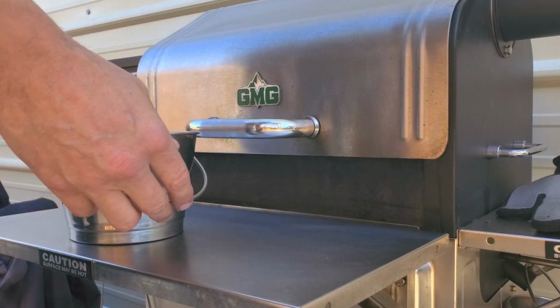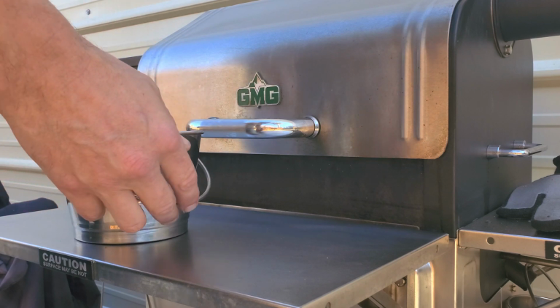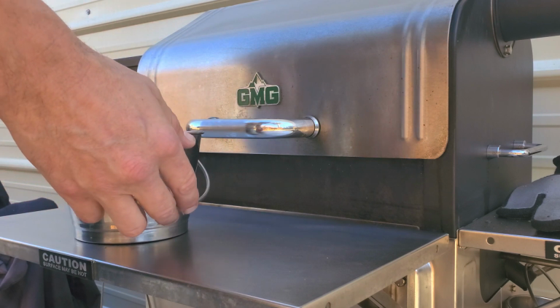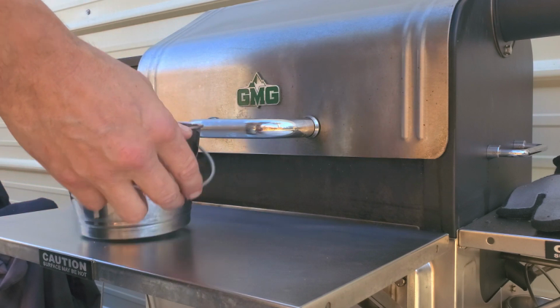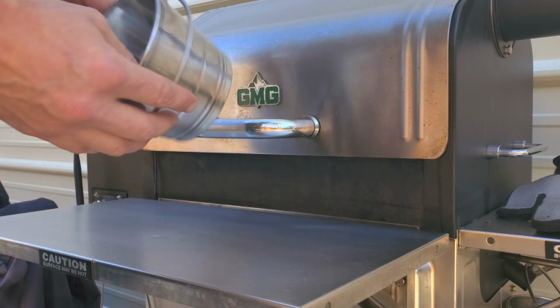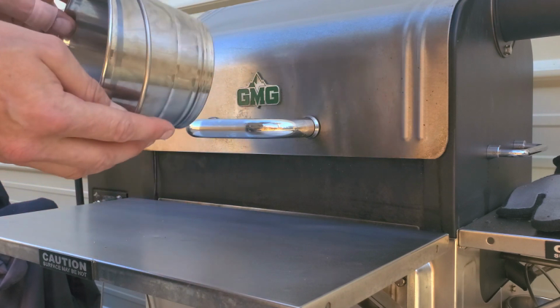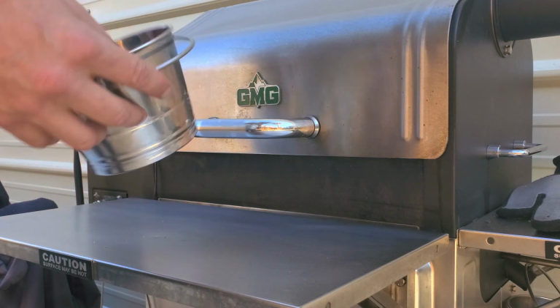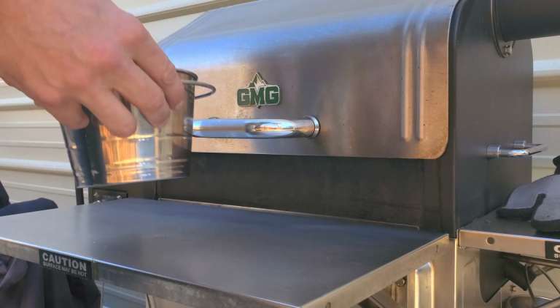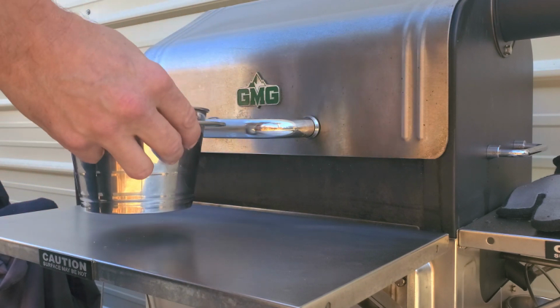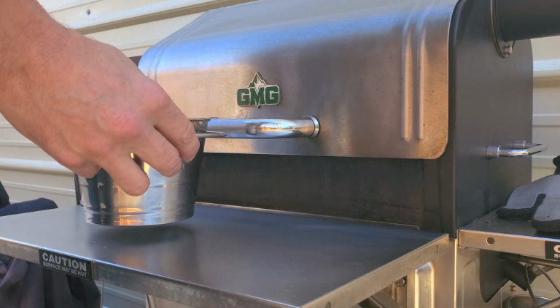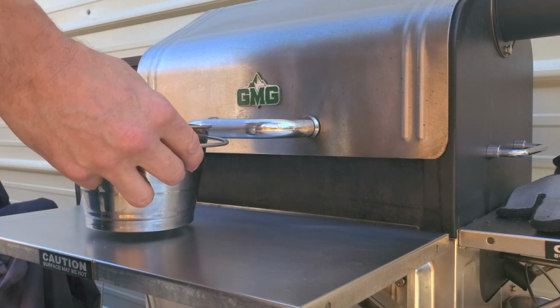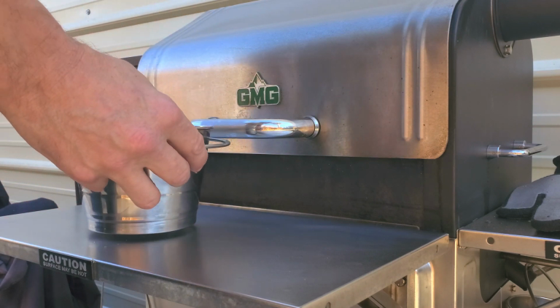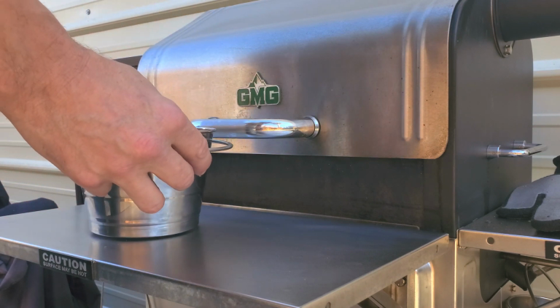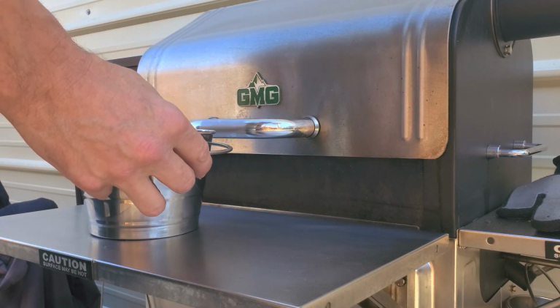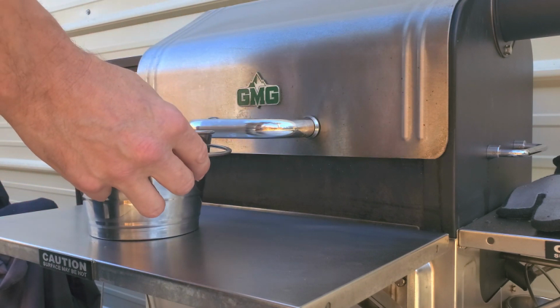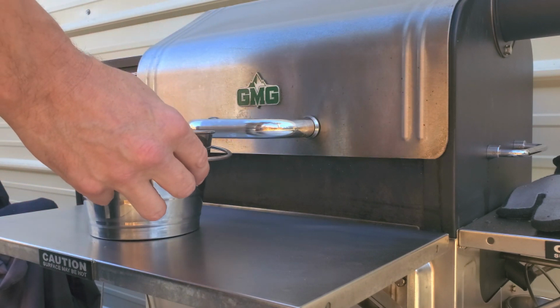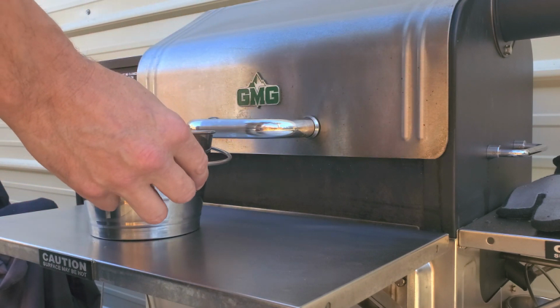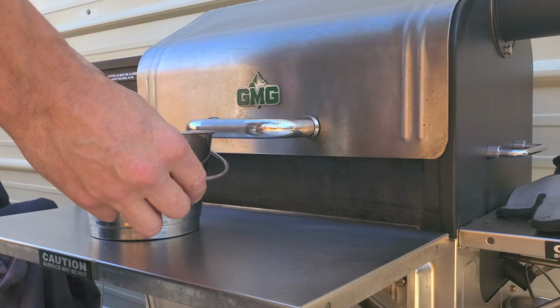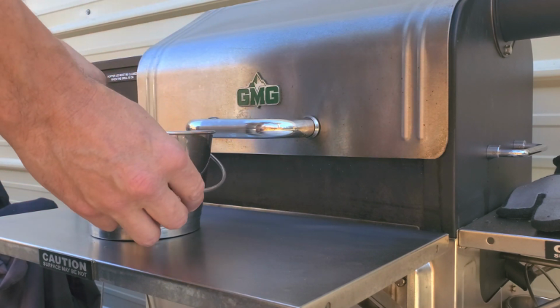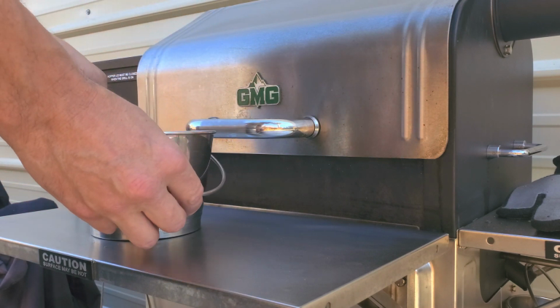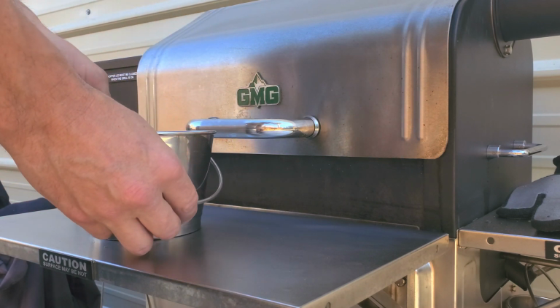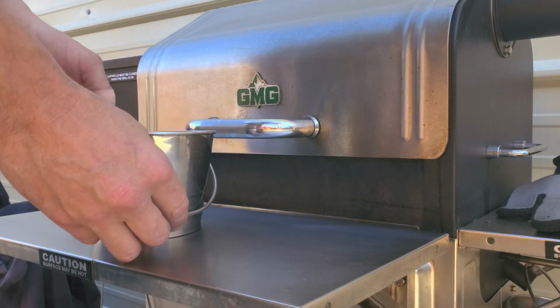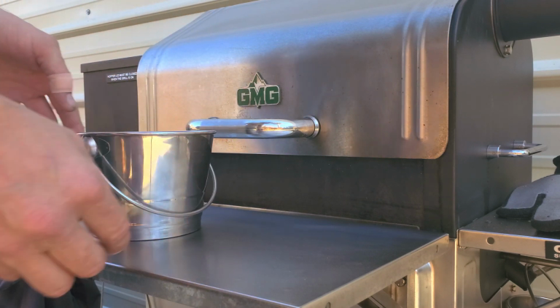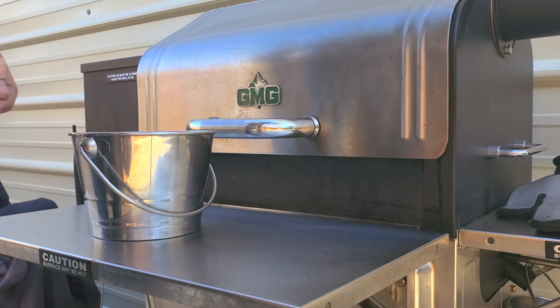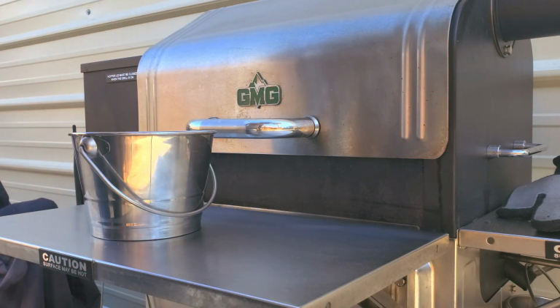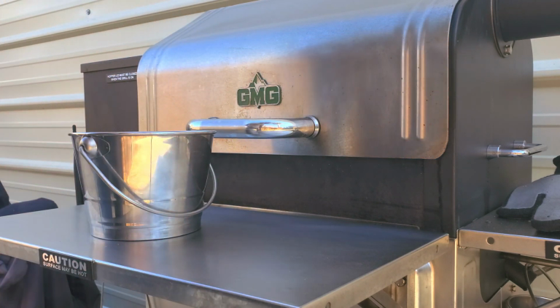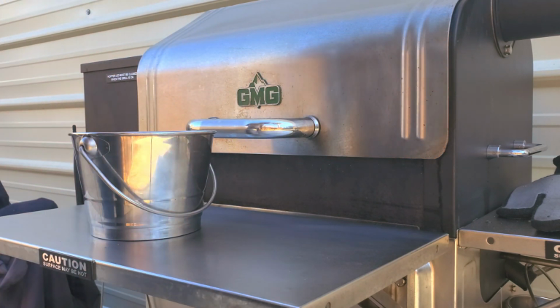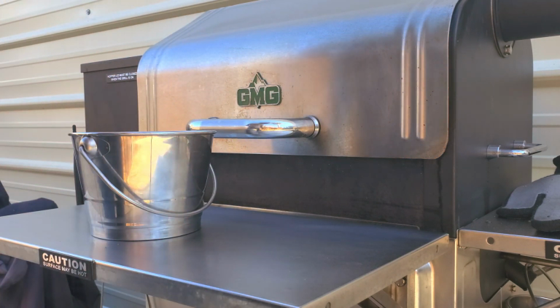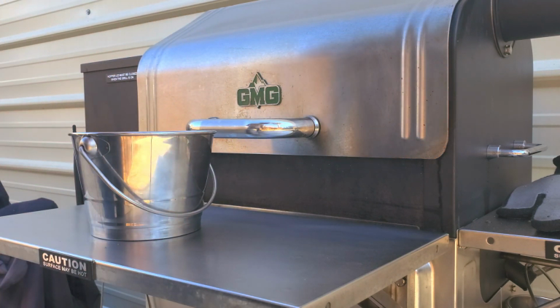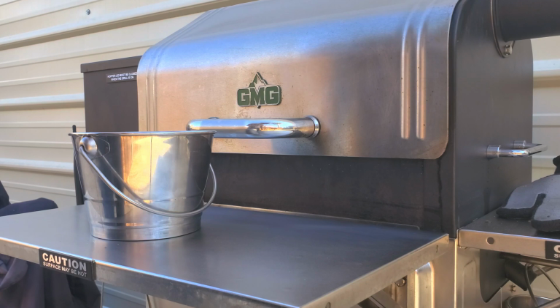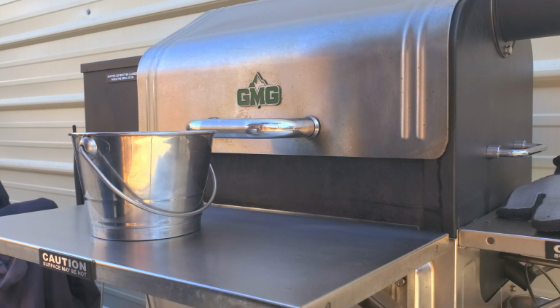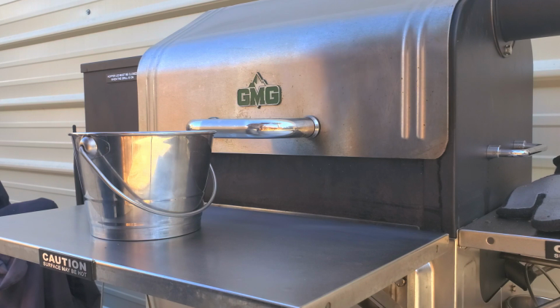Now our pail is ready to hang on the grease snout located on the right of the grill when we're facing it.